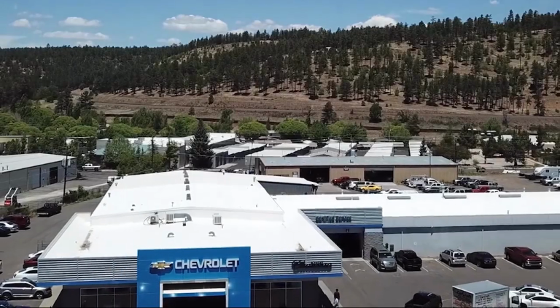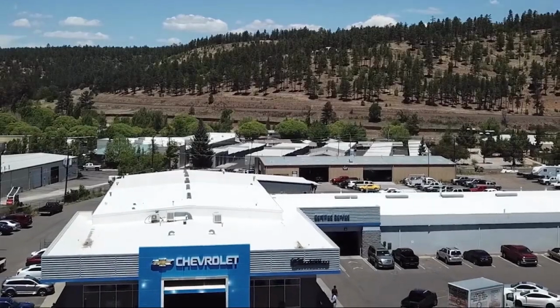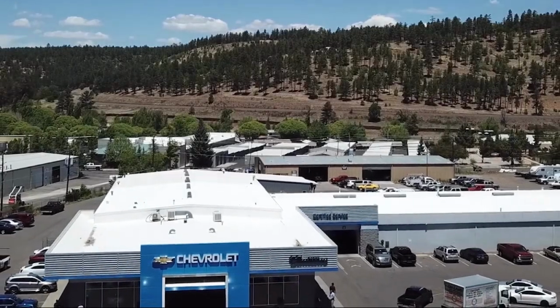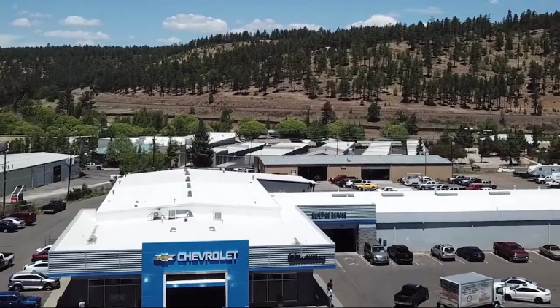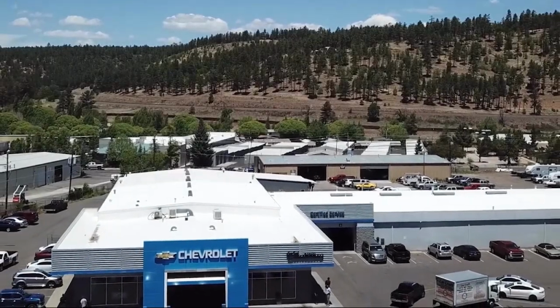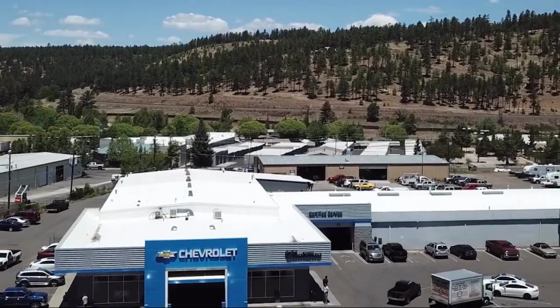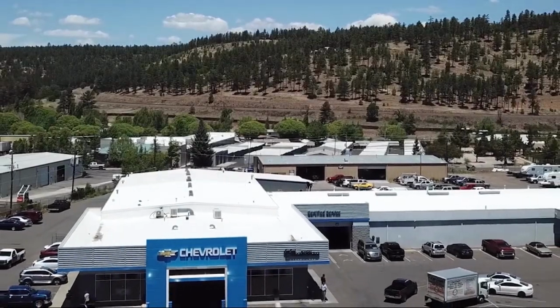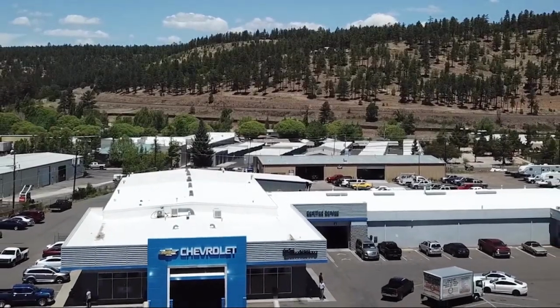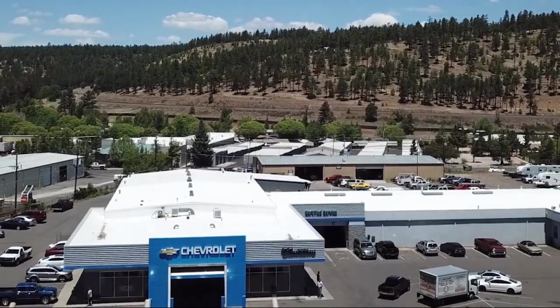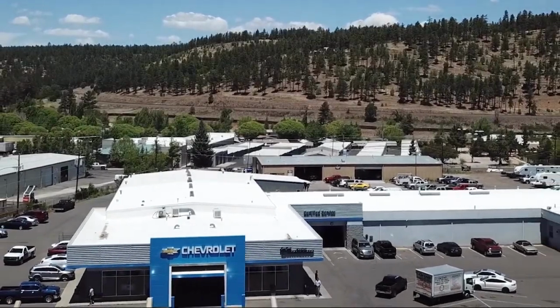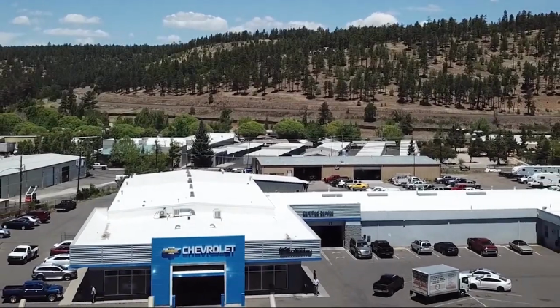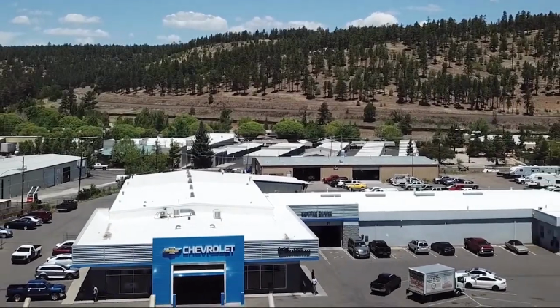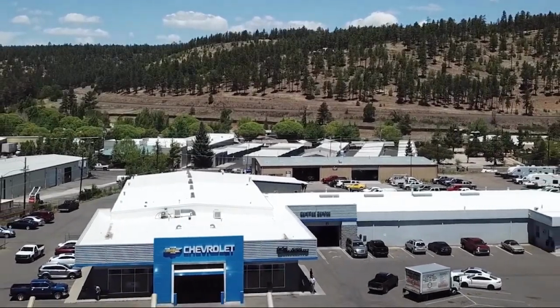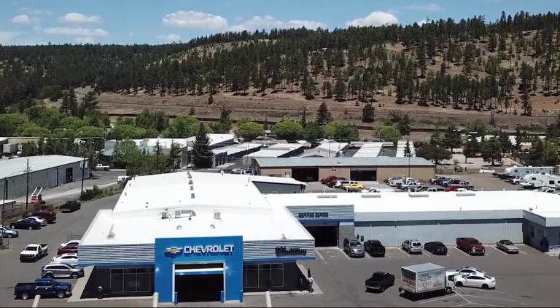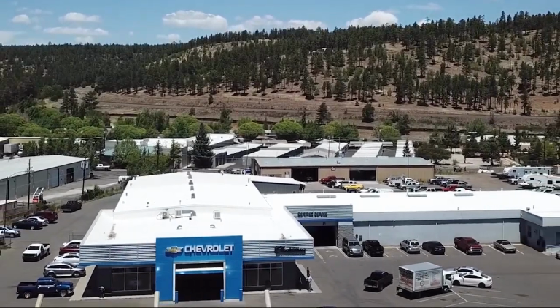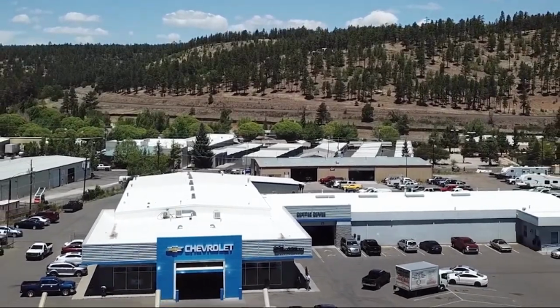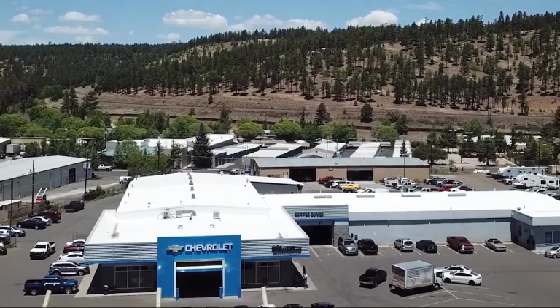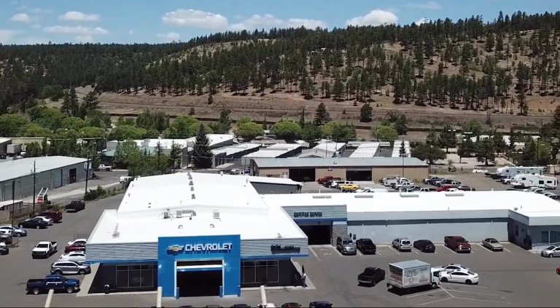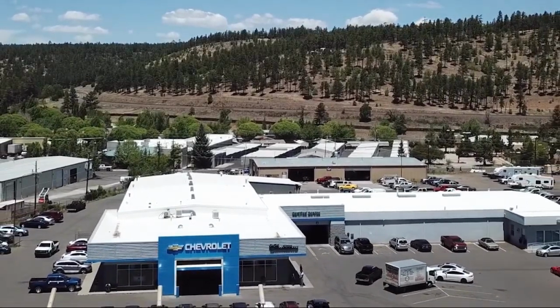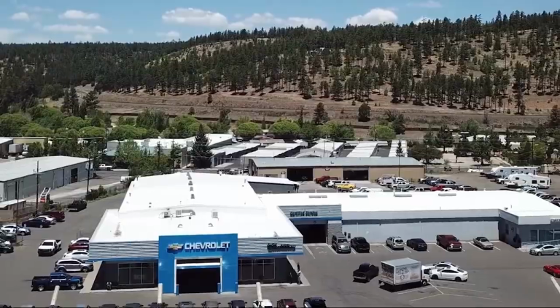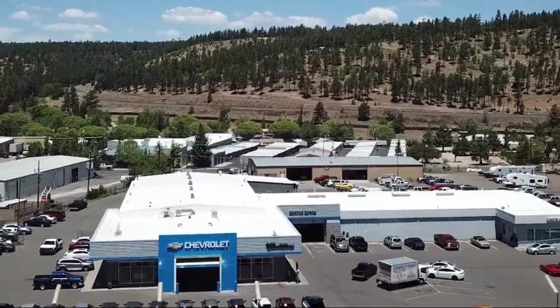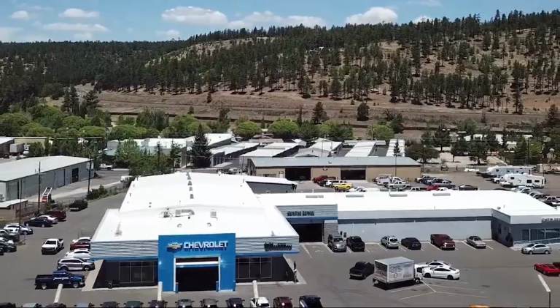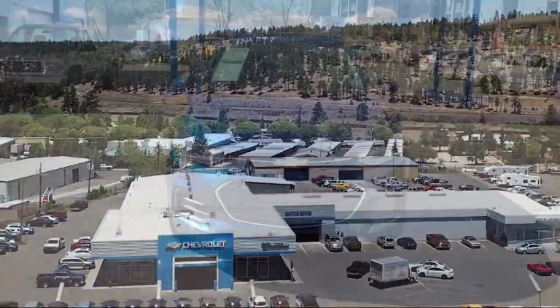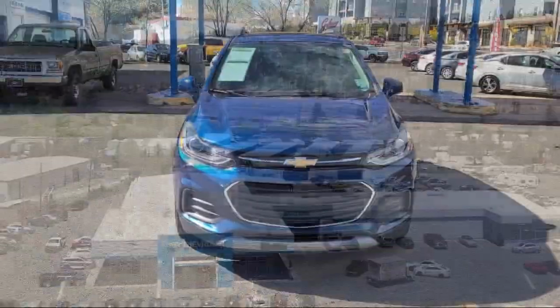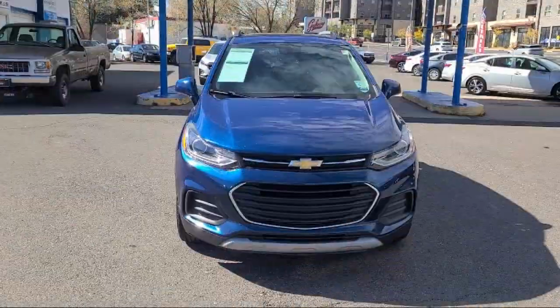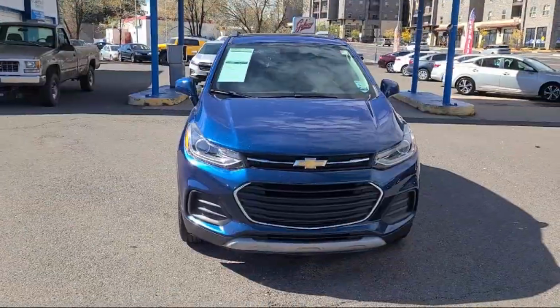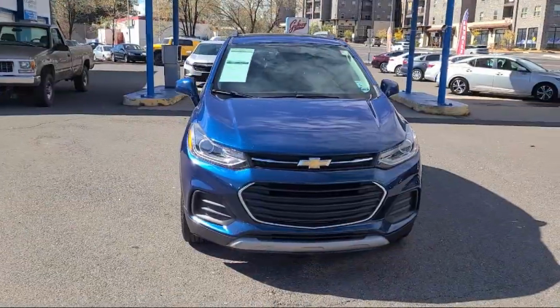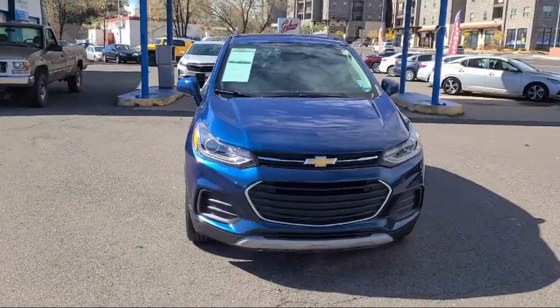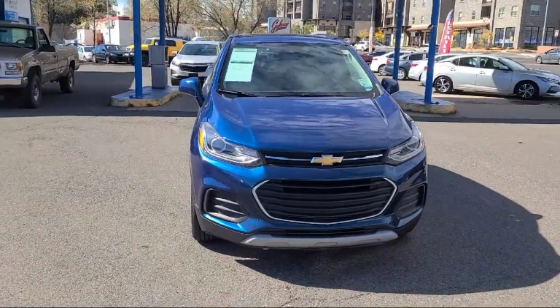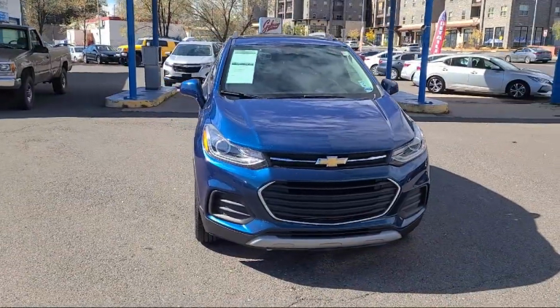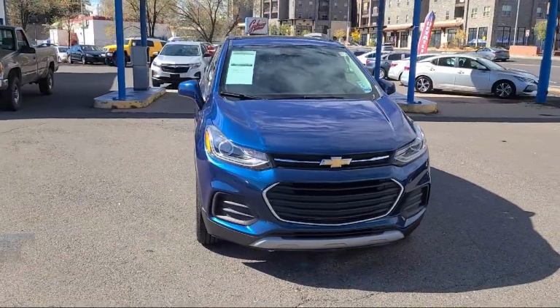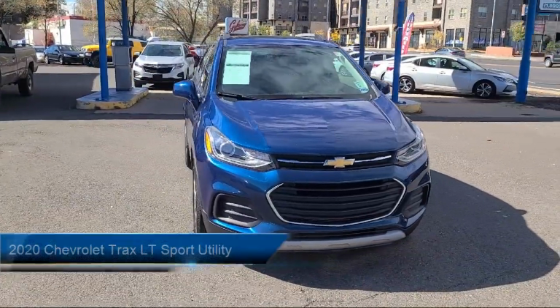Flagstaff Chevrolet. No pressure, no hype, just real hometown value. And here's a look at one of our great vehicles for sale.